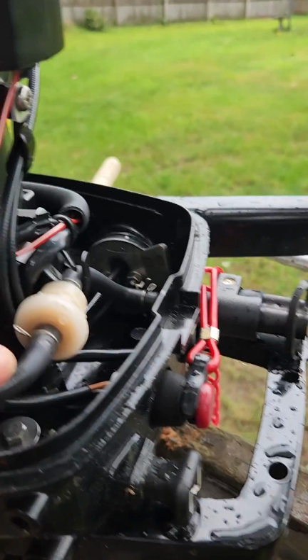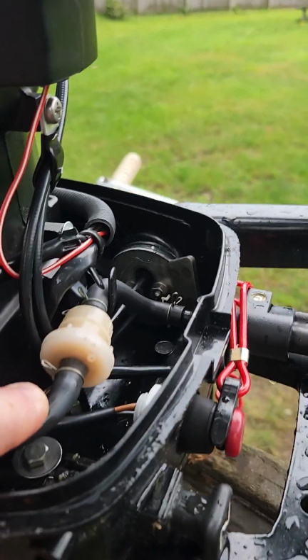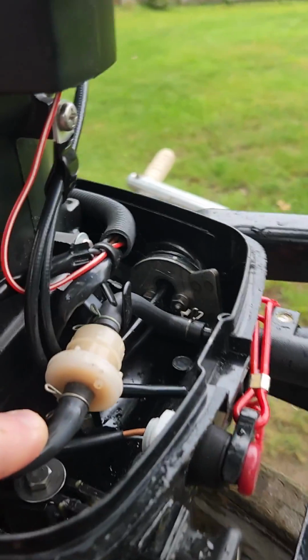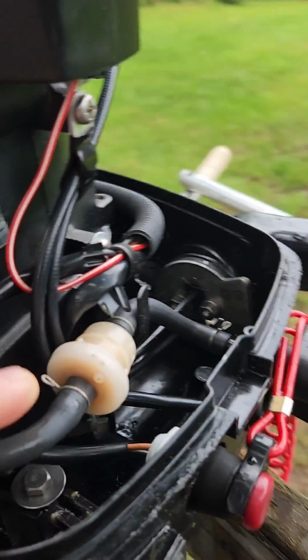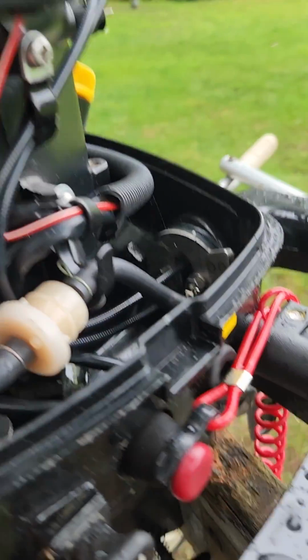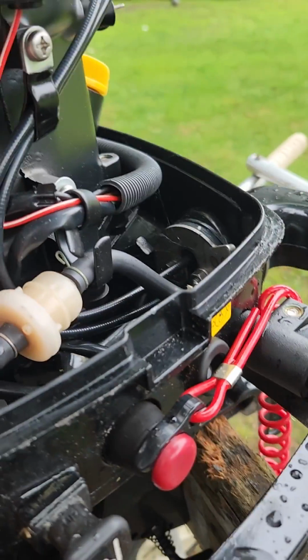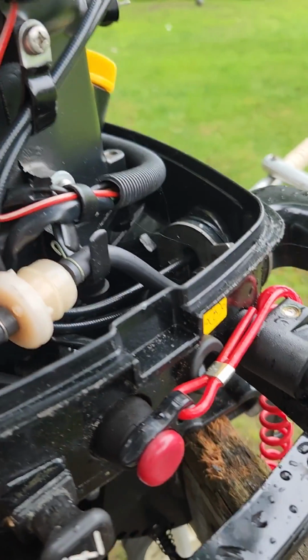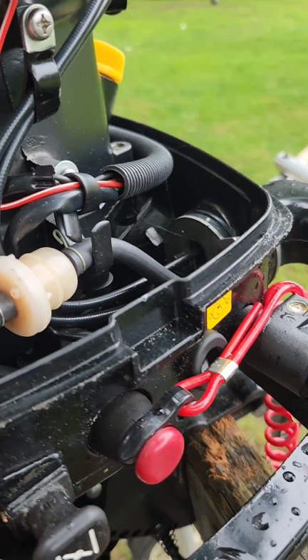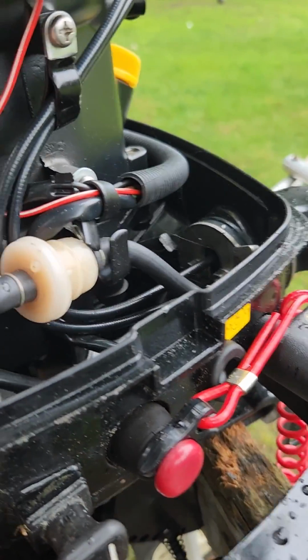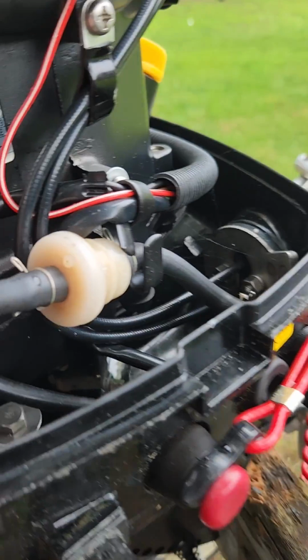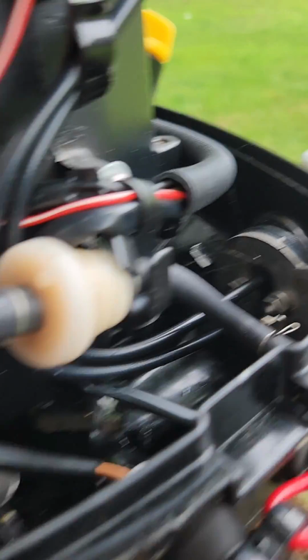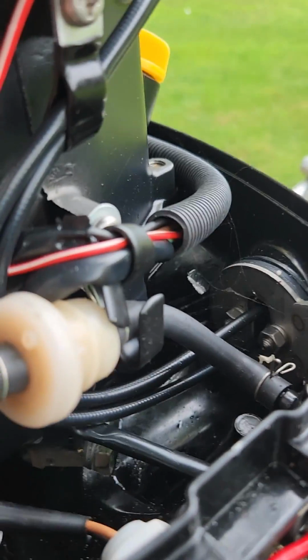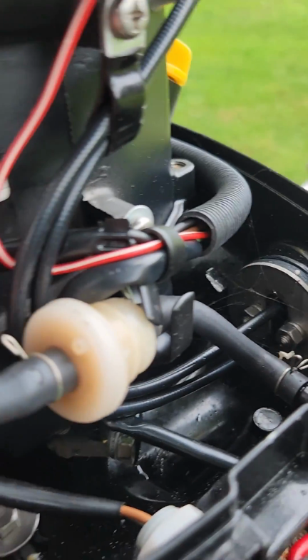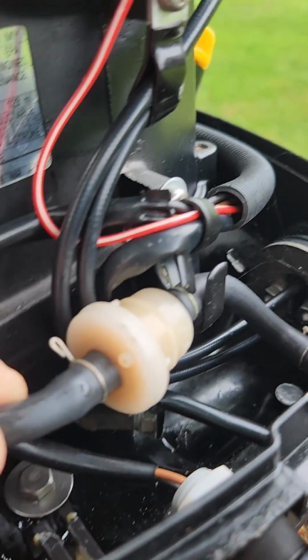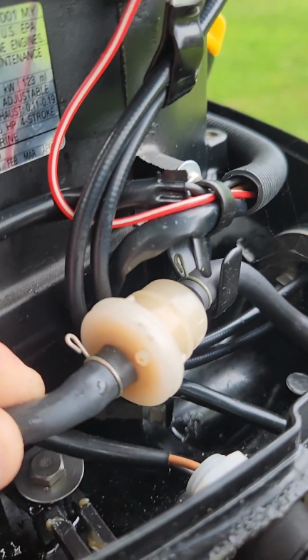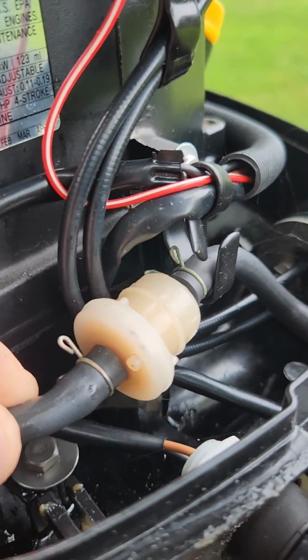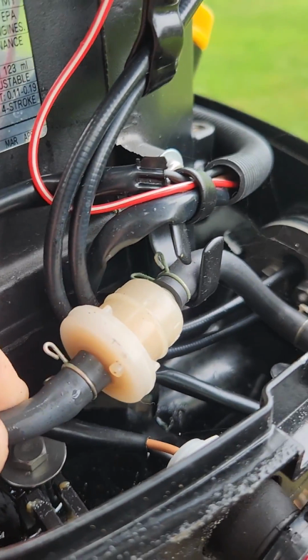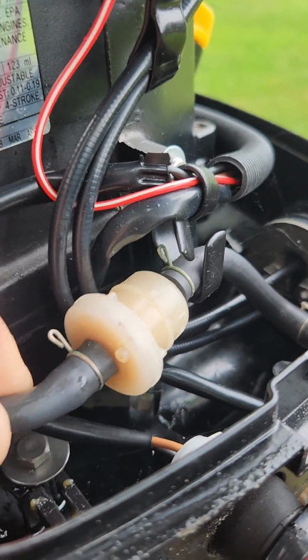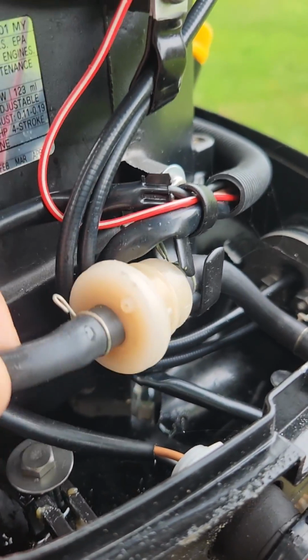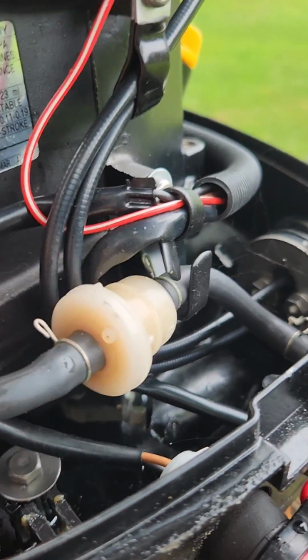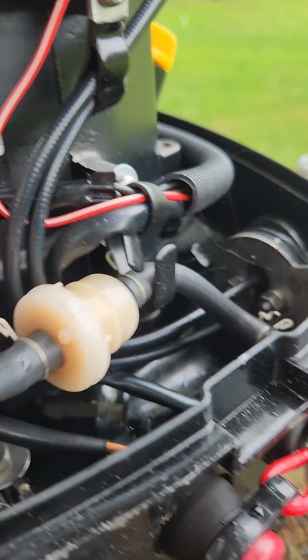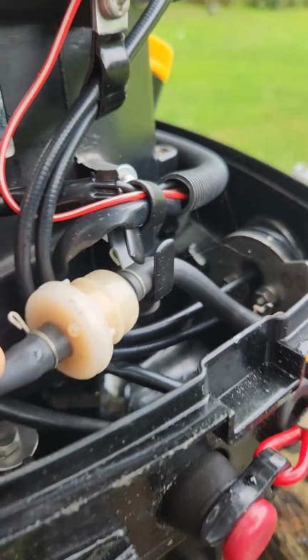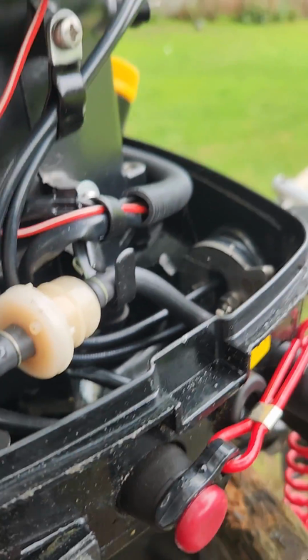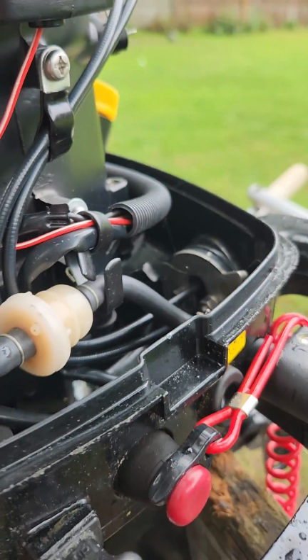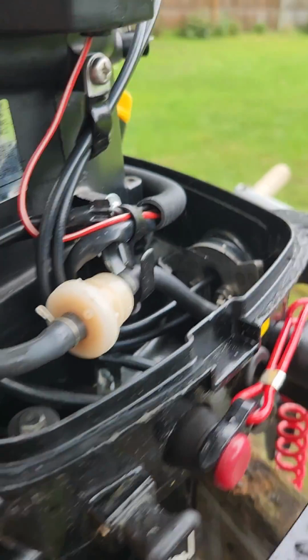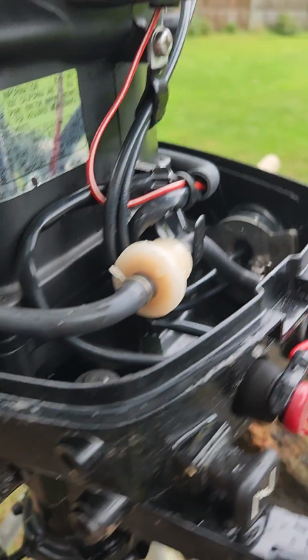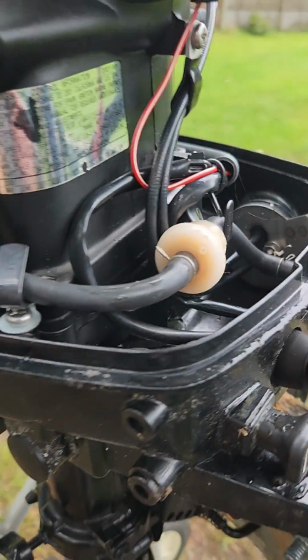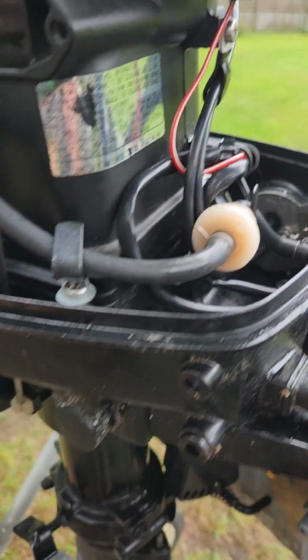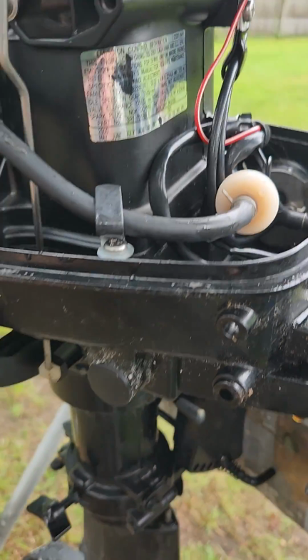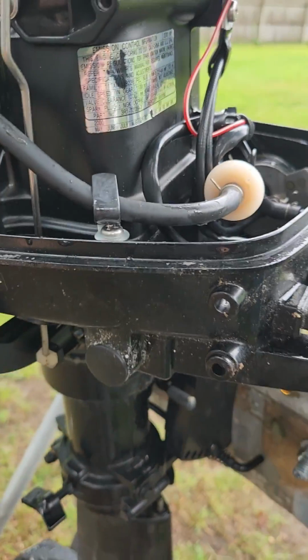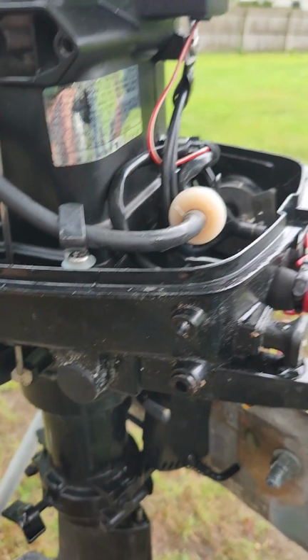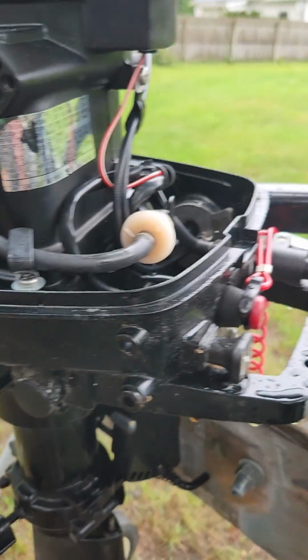Your filter's right here — we'll change that. That looks pretty mucky to me, kind of old. So we'll order that and get a pump kit for it.